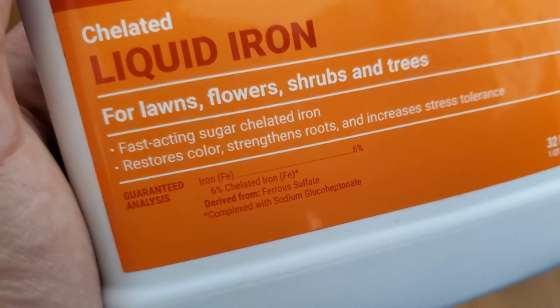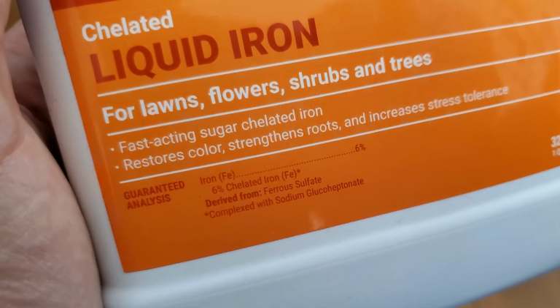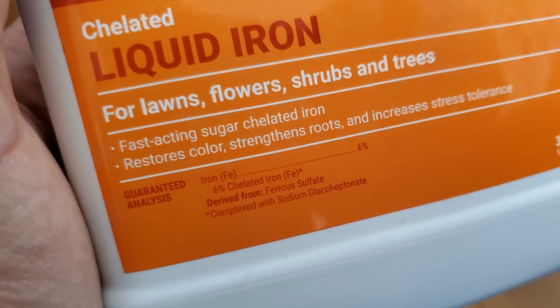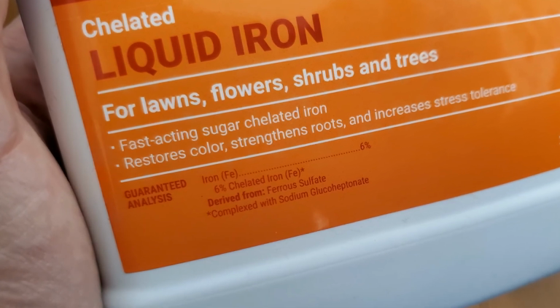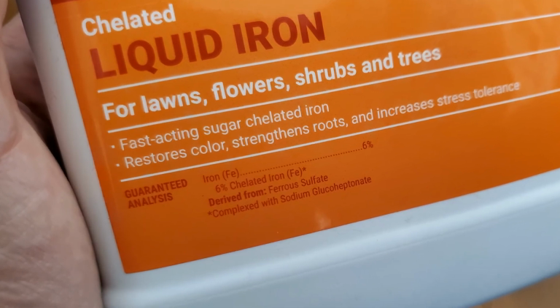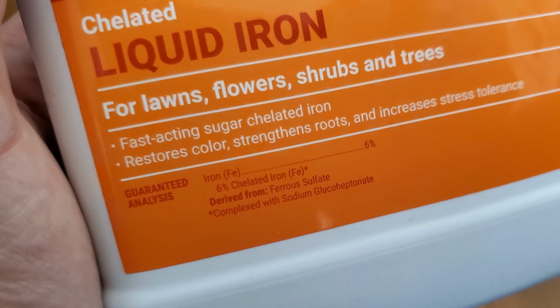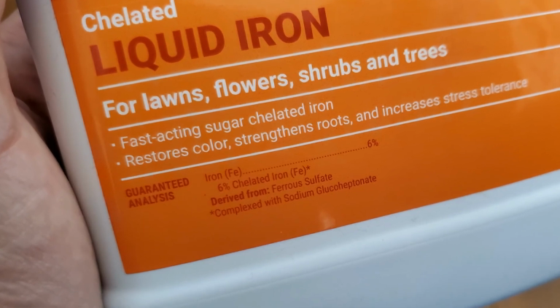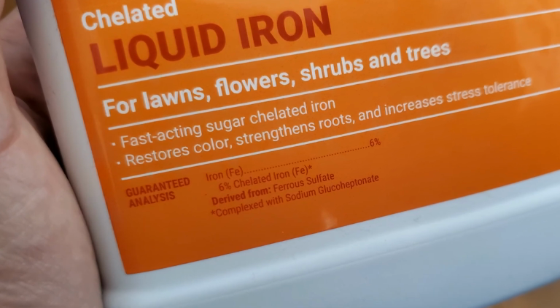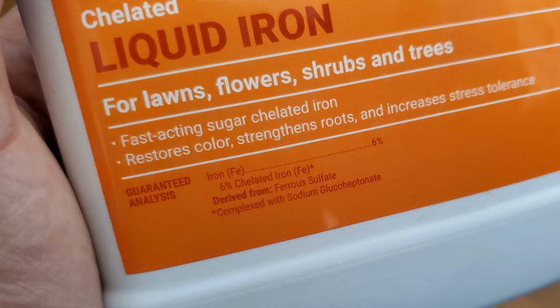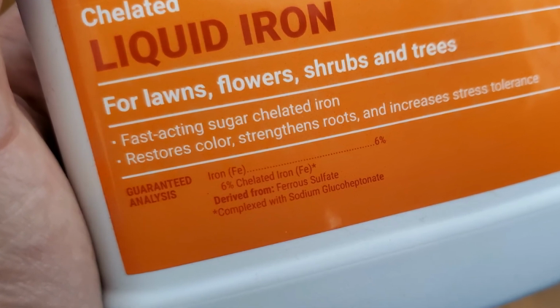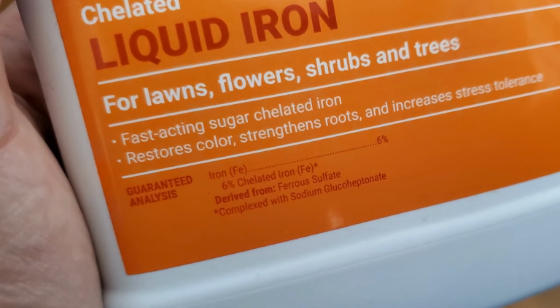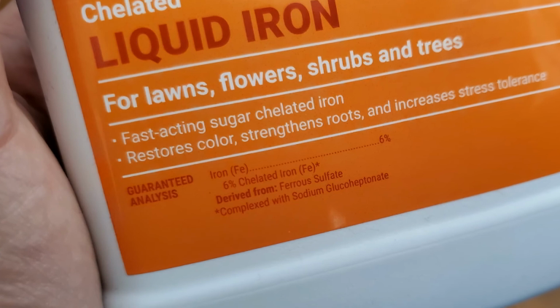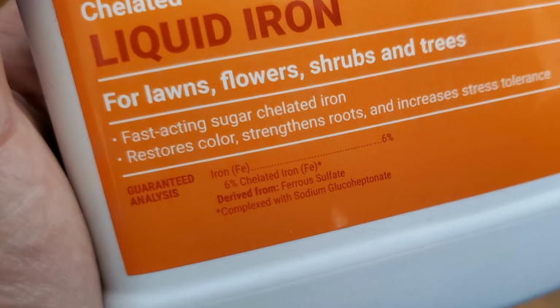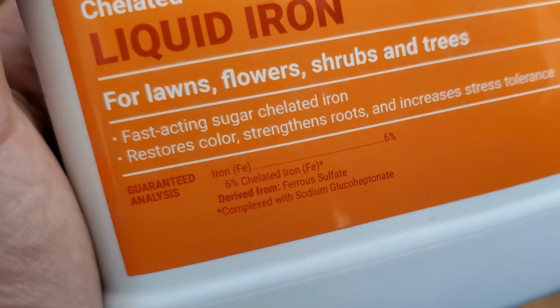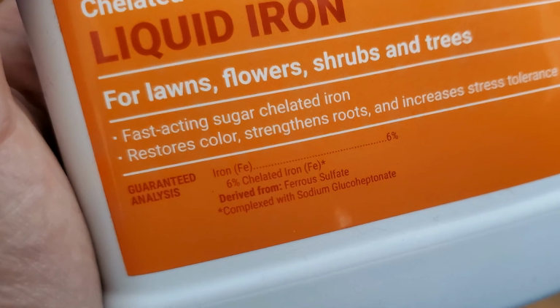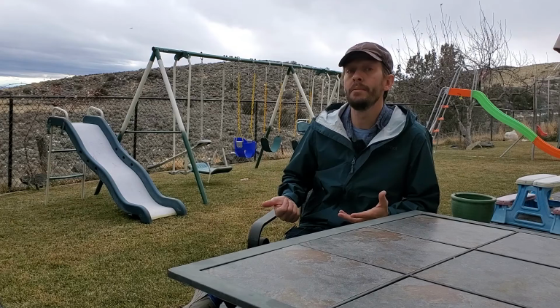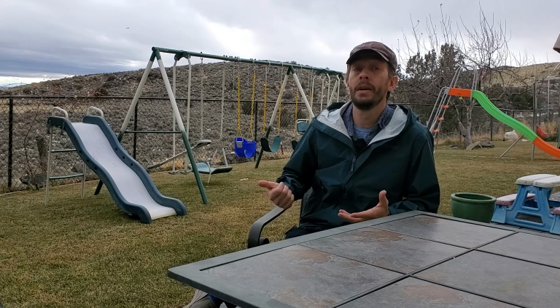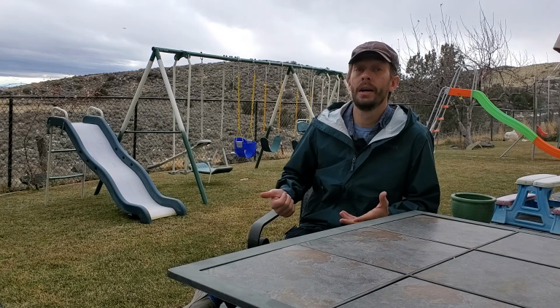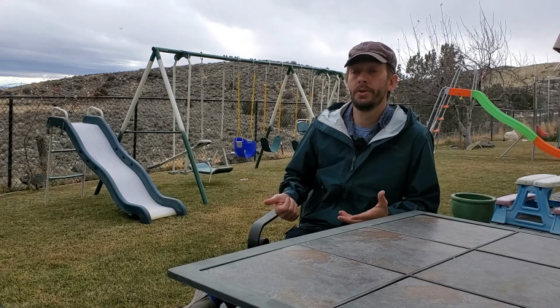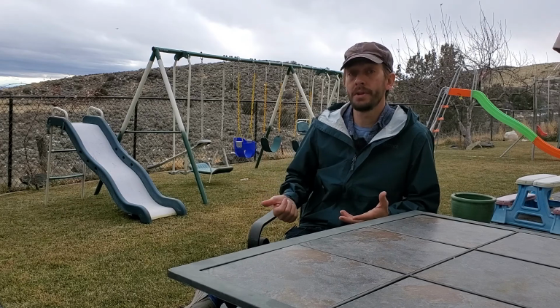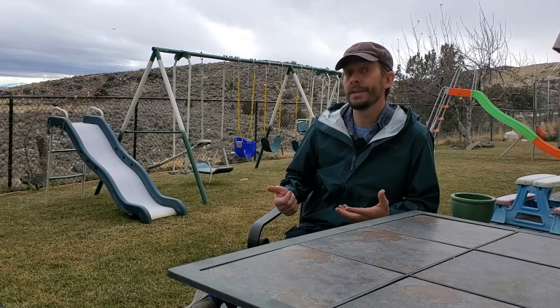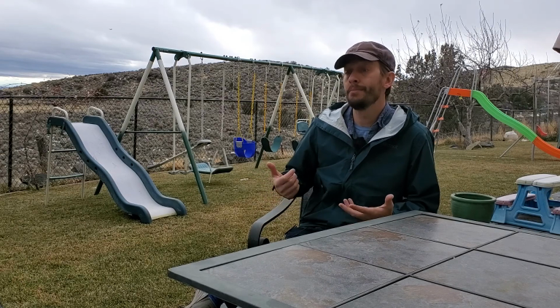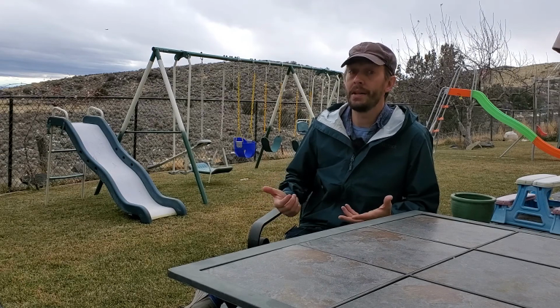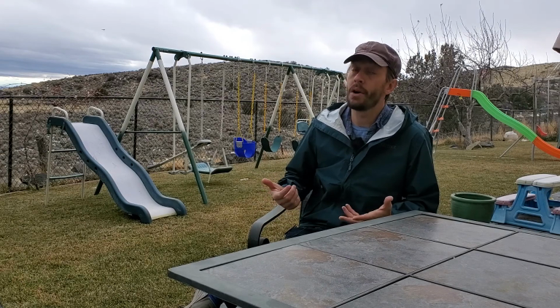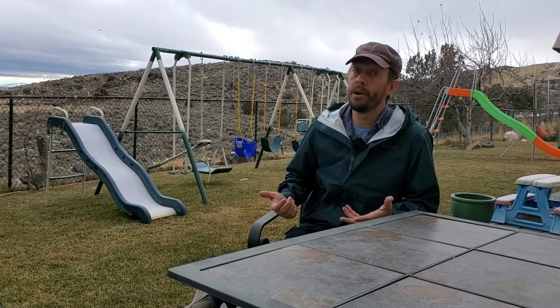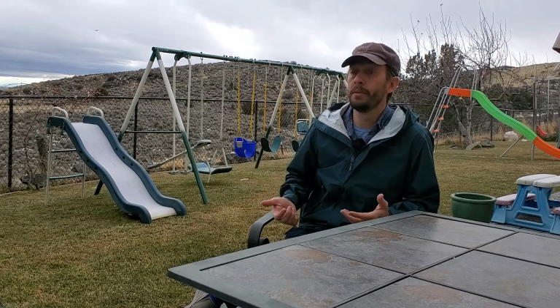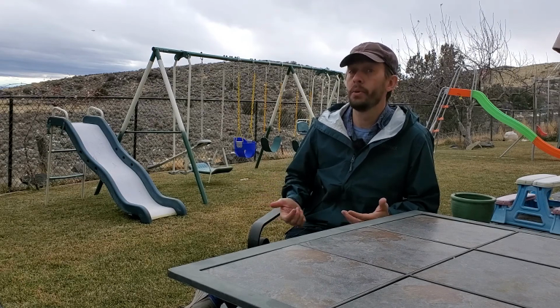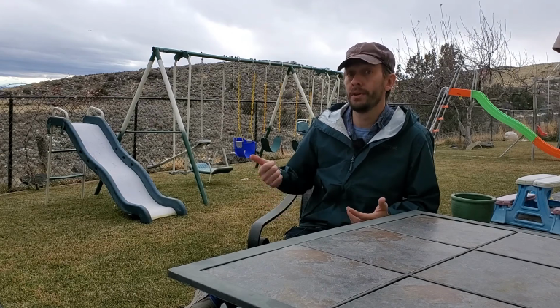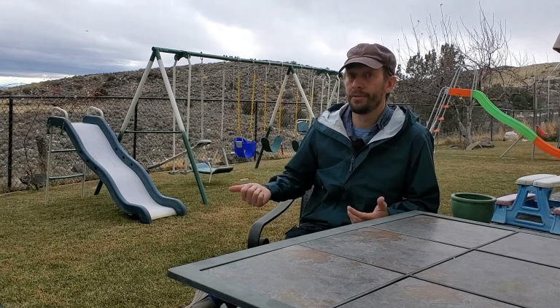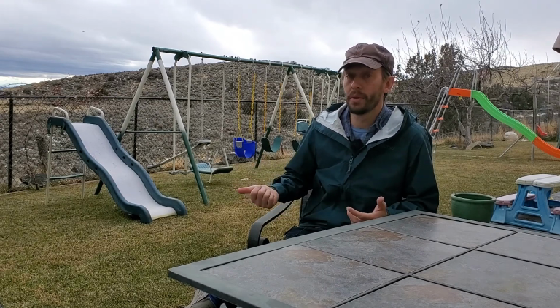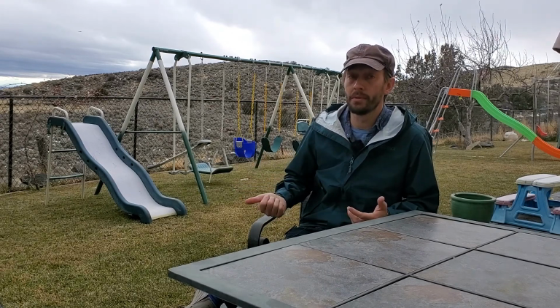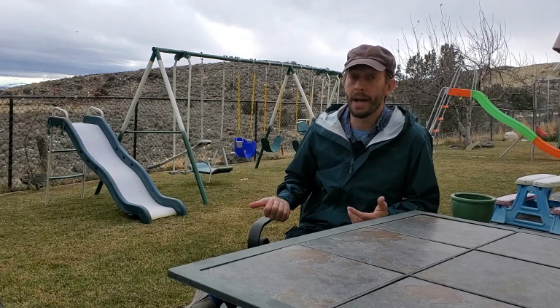It's not one of the big three — nitrogen, phosphorus, potassium — nutrients, but it is awfully important for the grass.